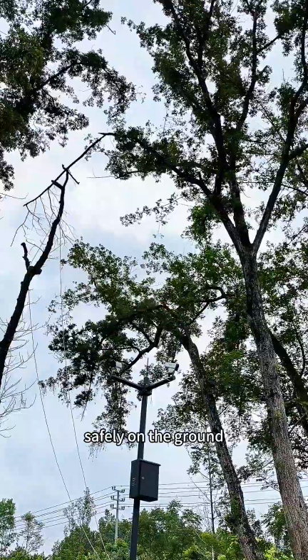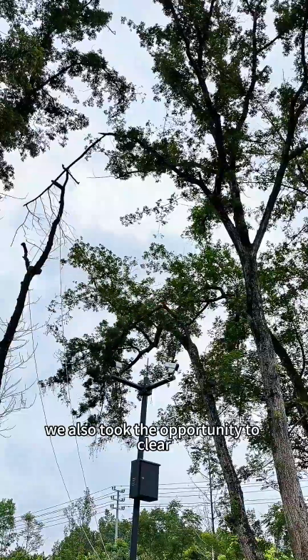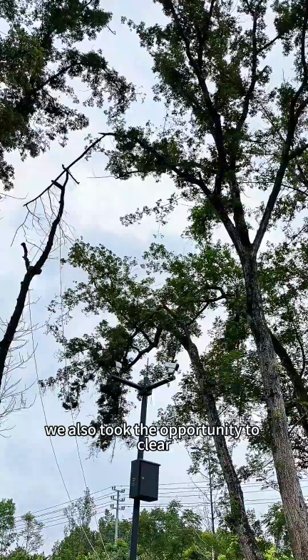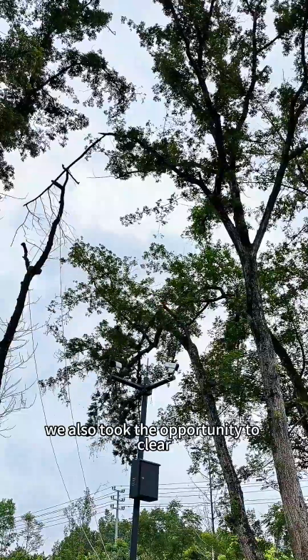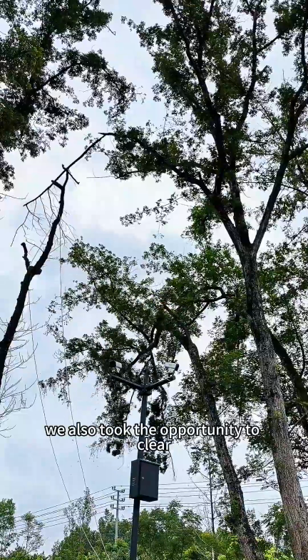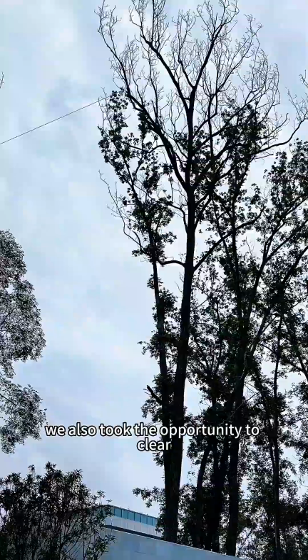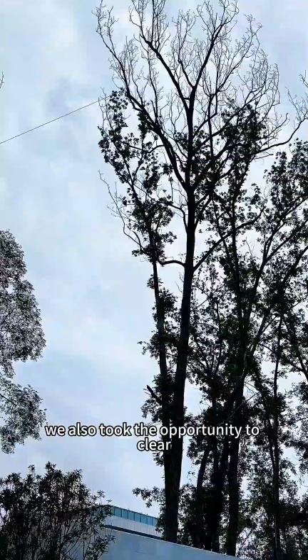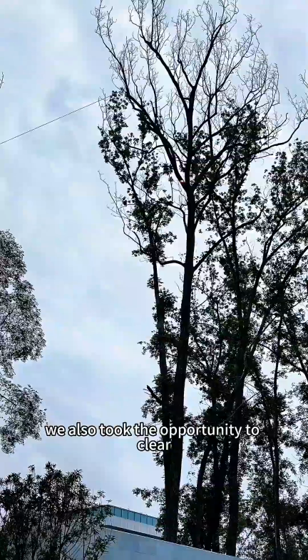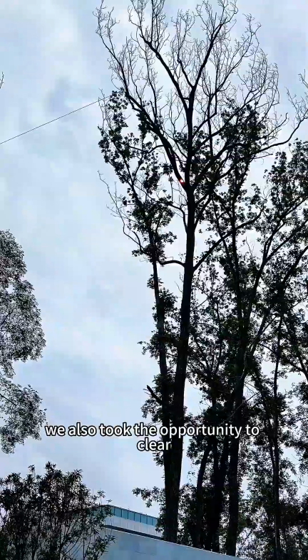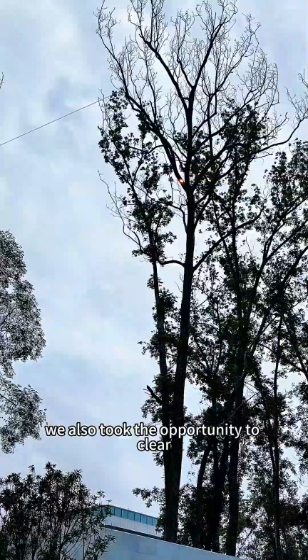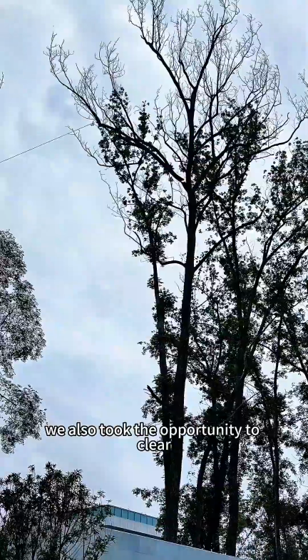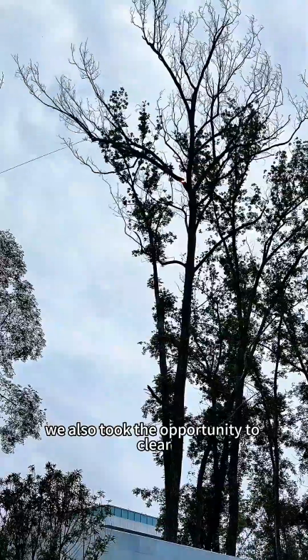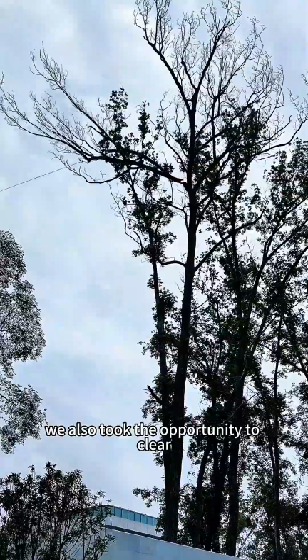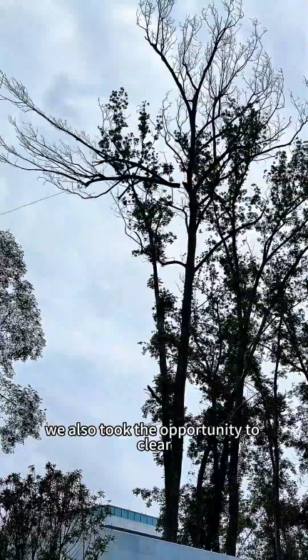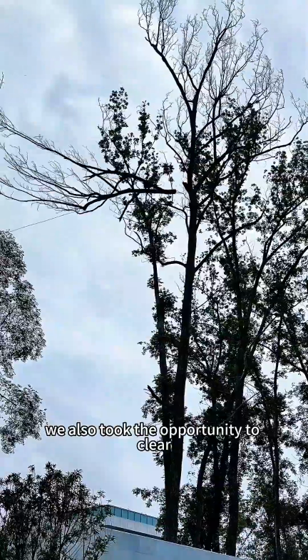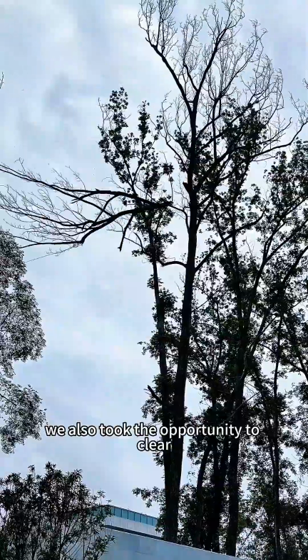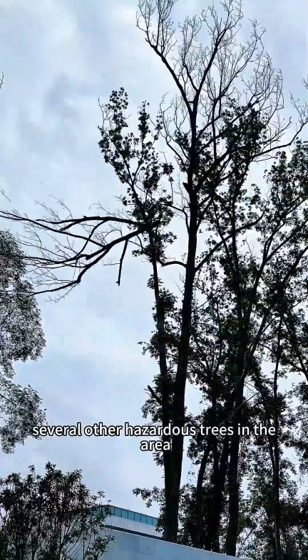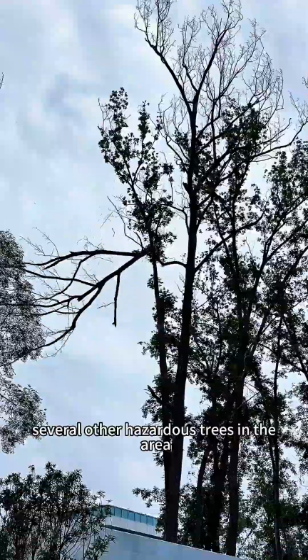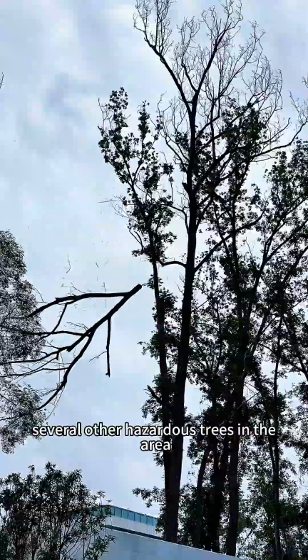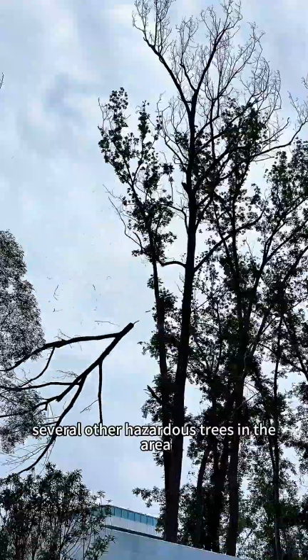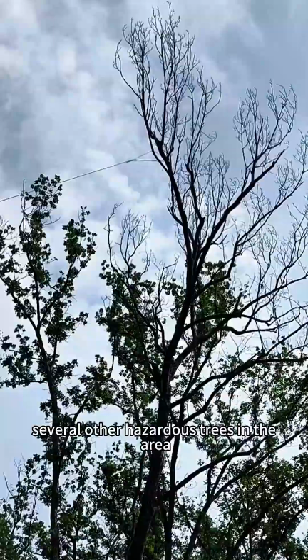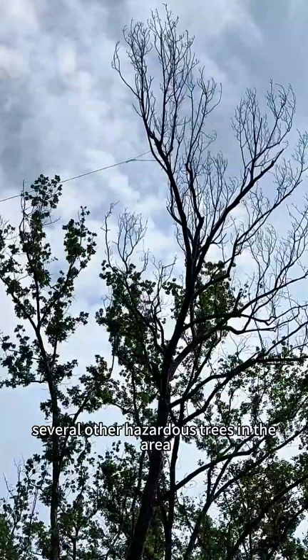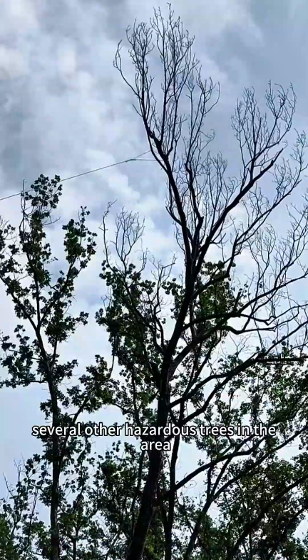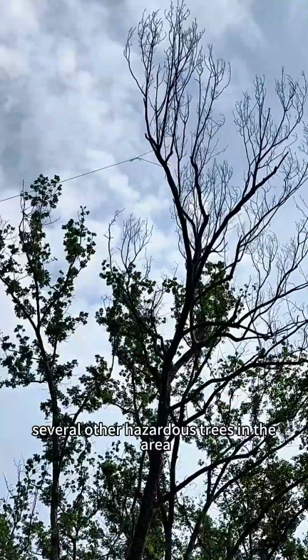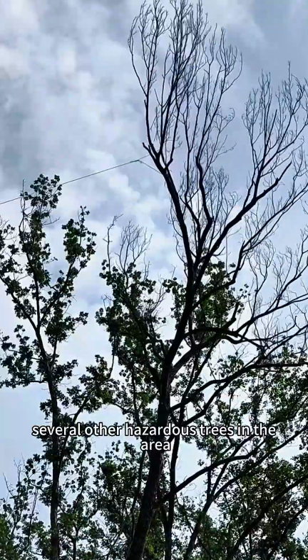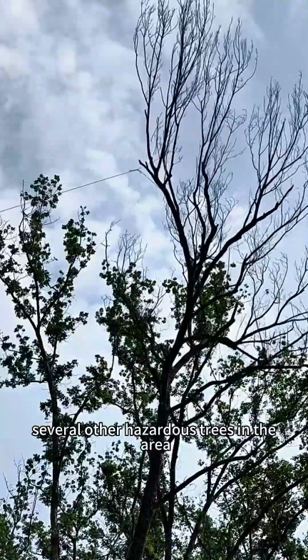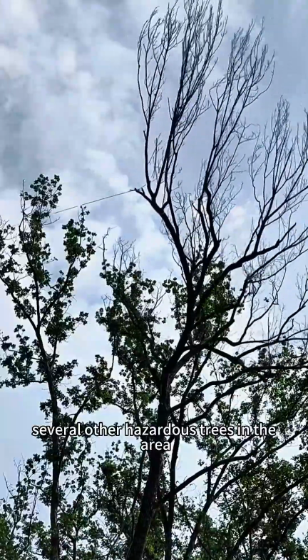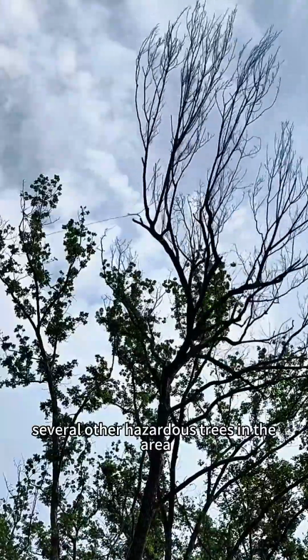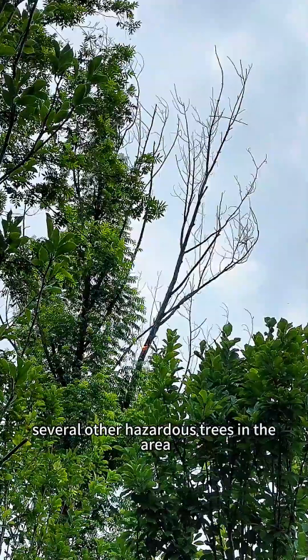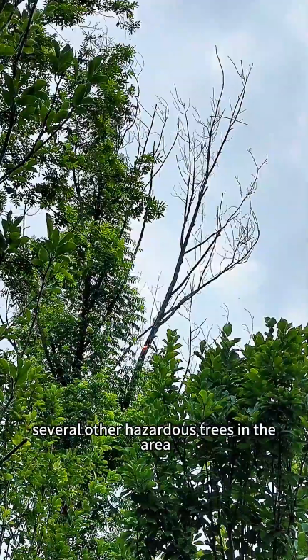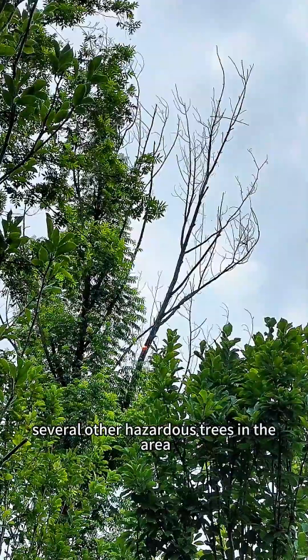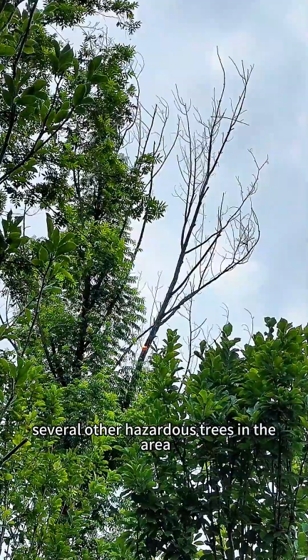We also took the opportunity to clear several other hazardous trees in the area.